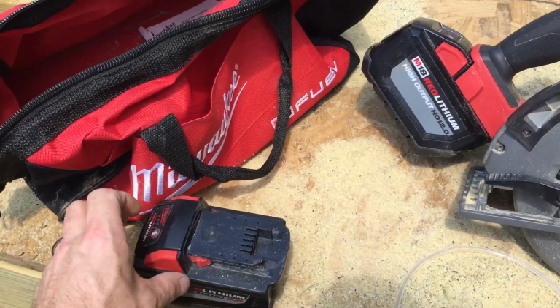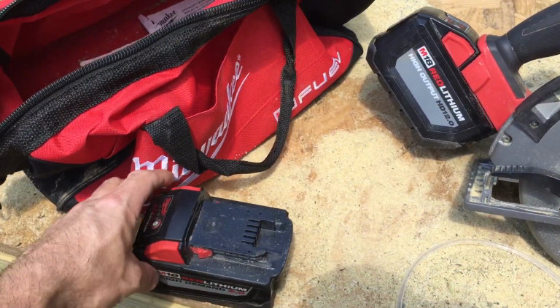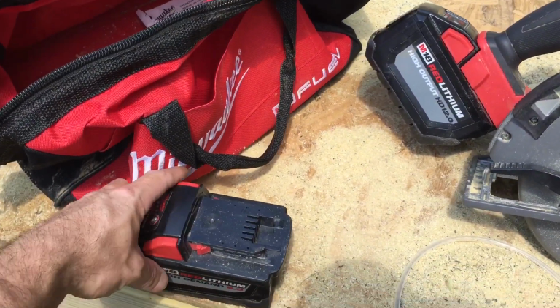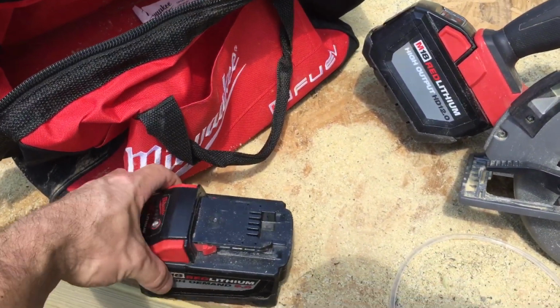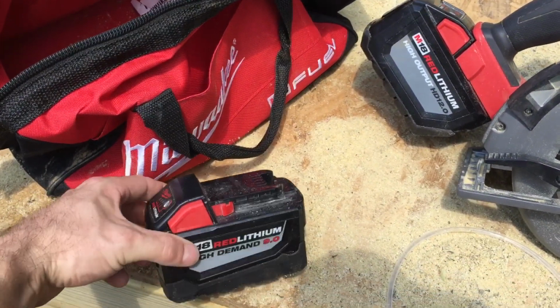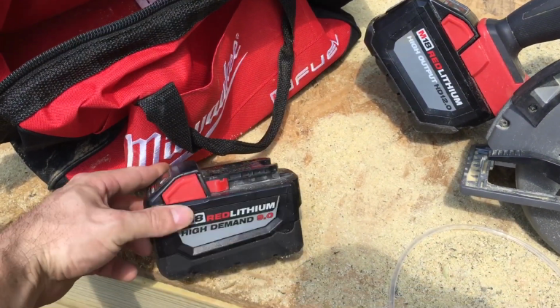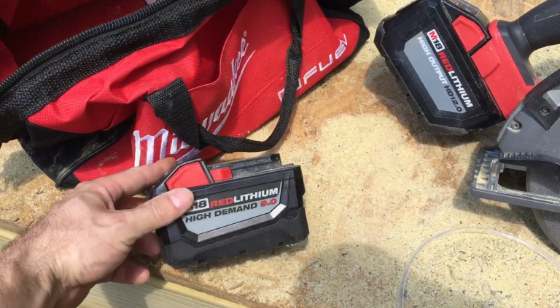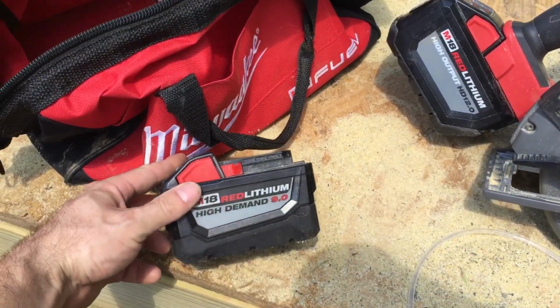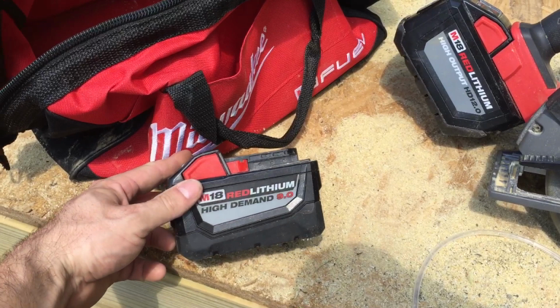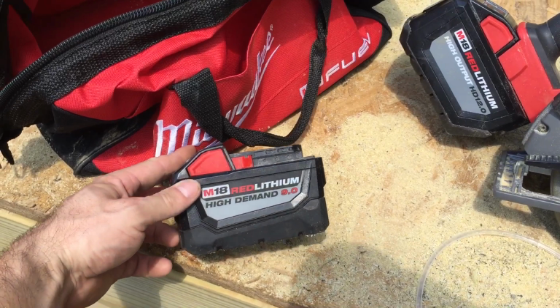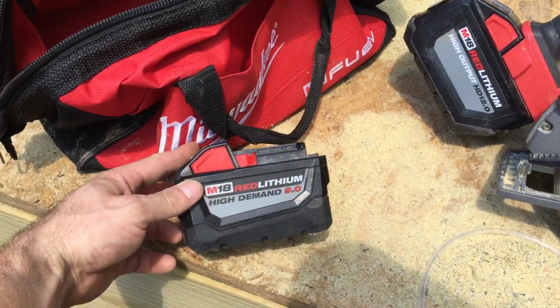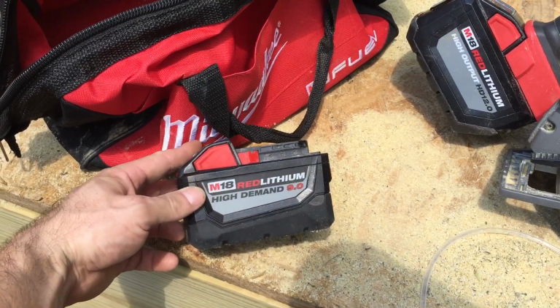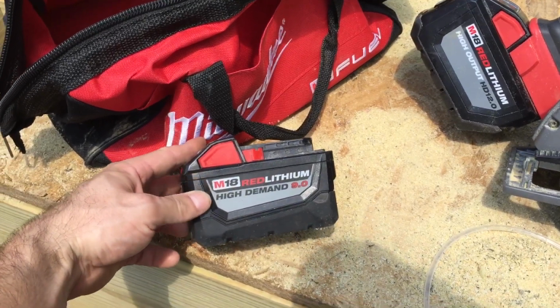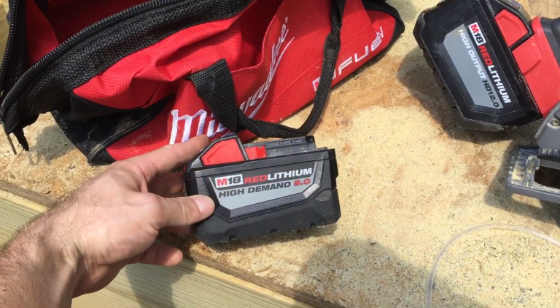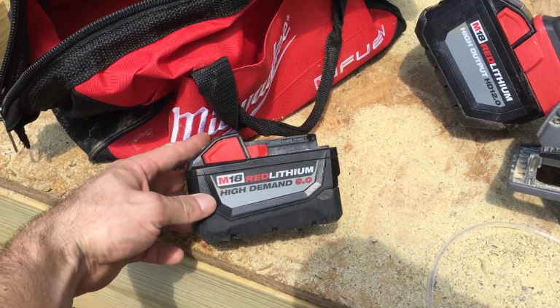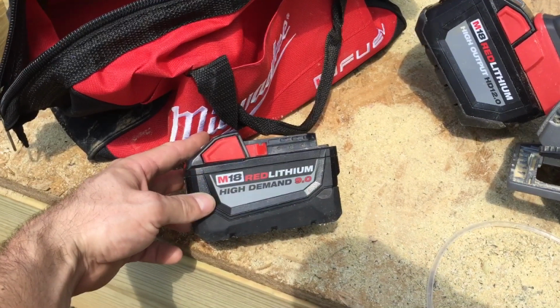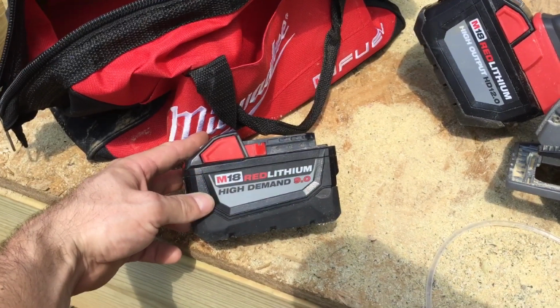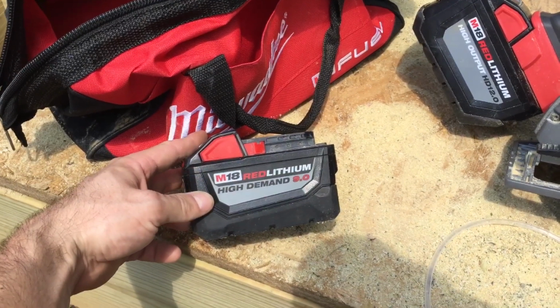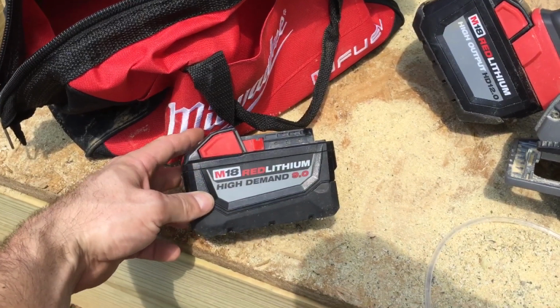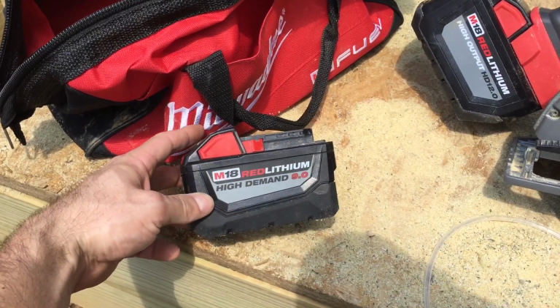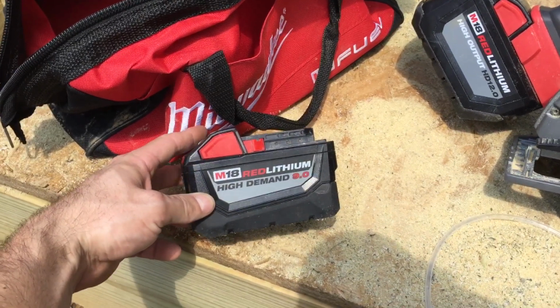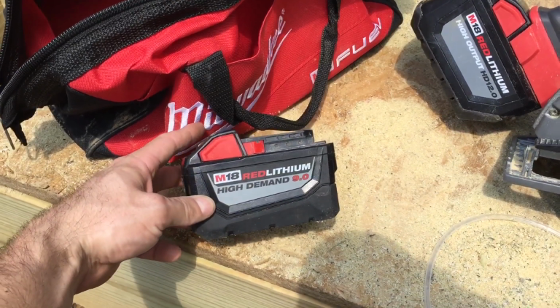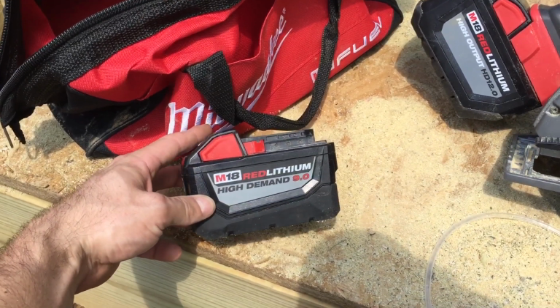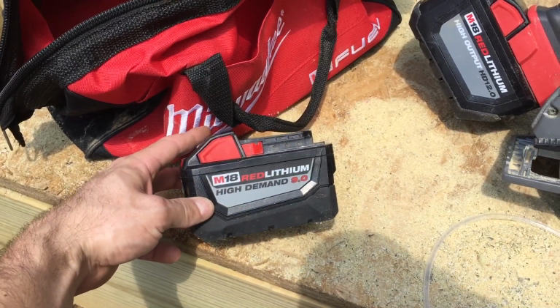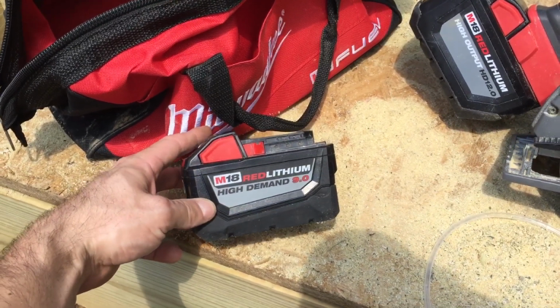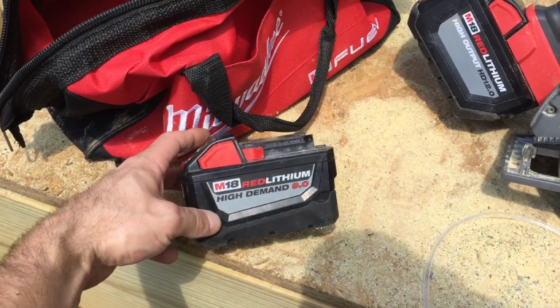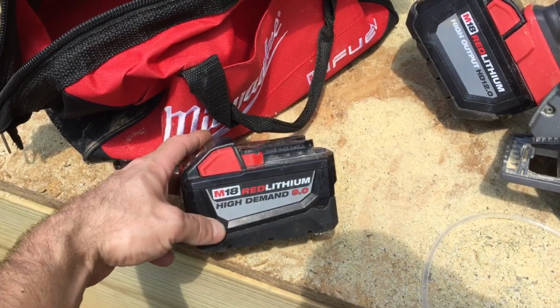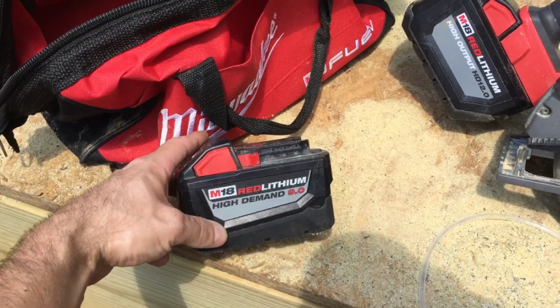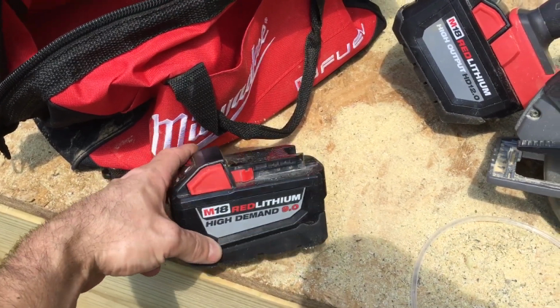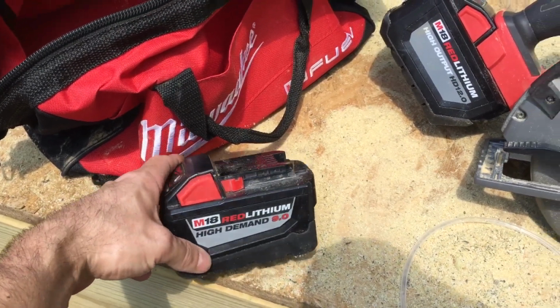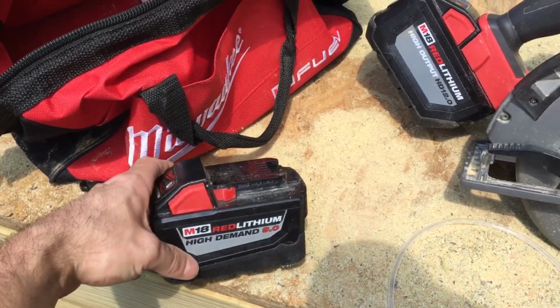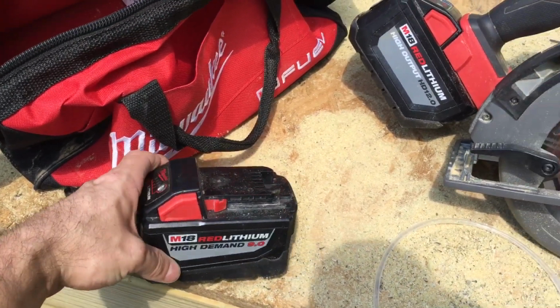I have a ton of 9 amp hour batteries as part of my M18 line. These will work on the saw as well, just not as long.